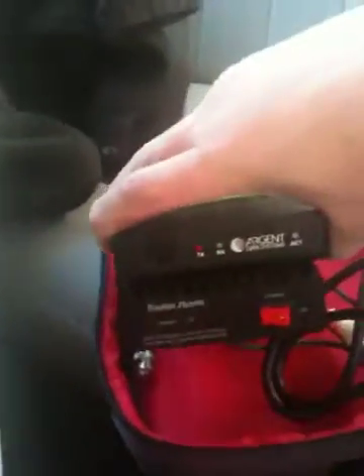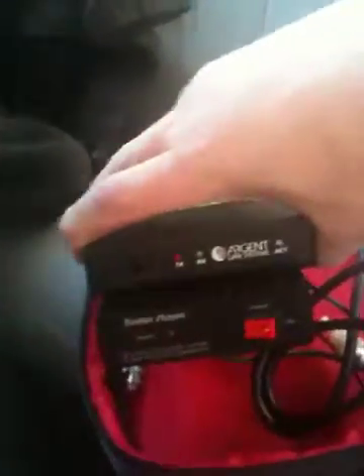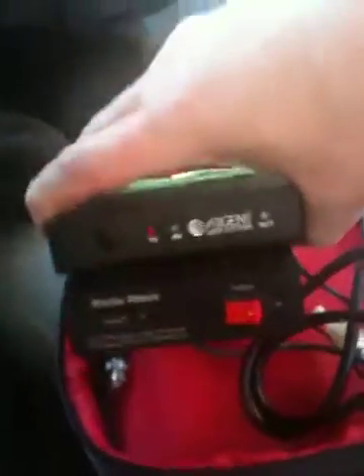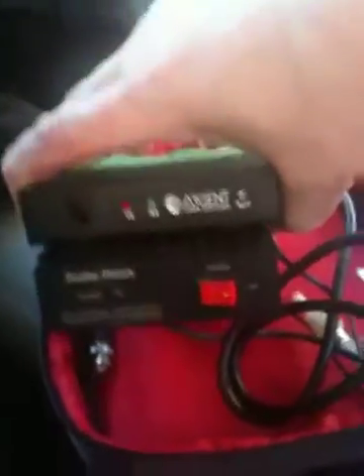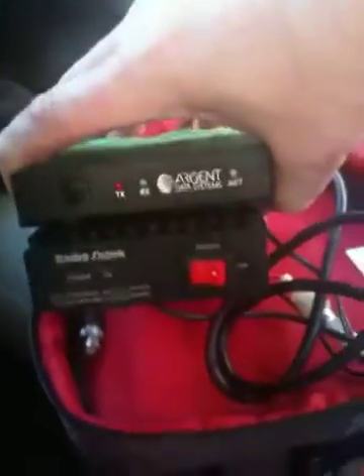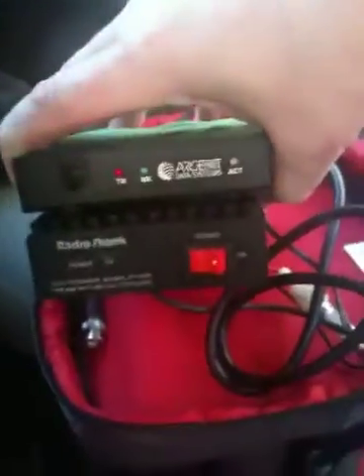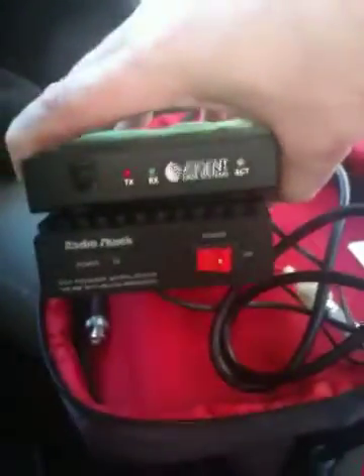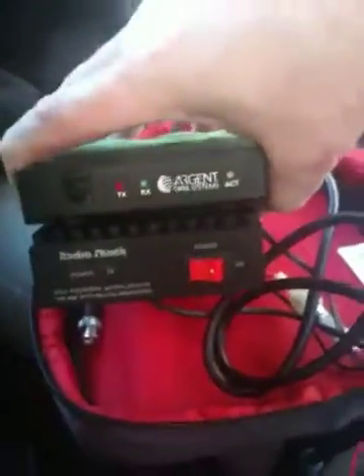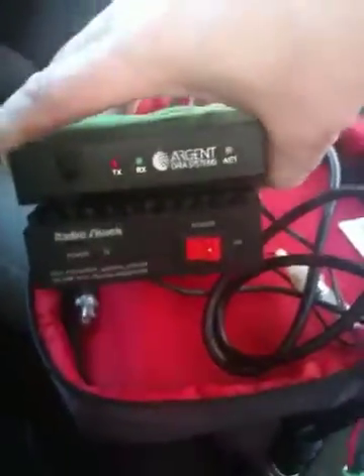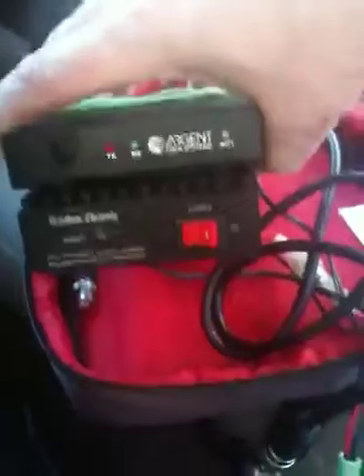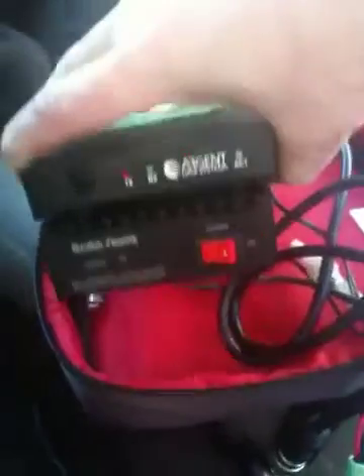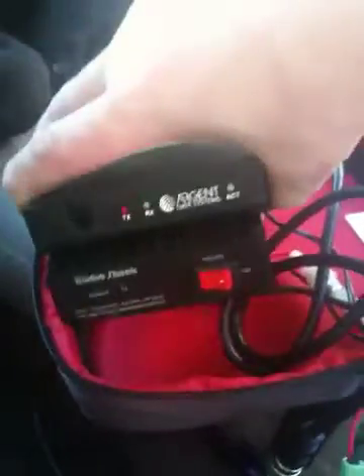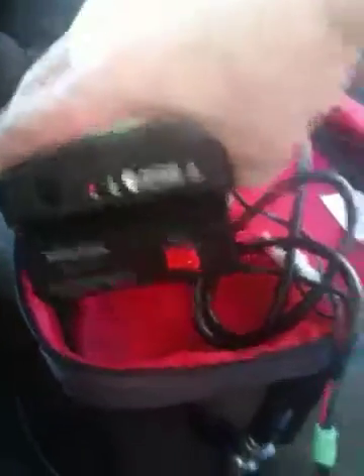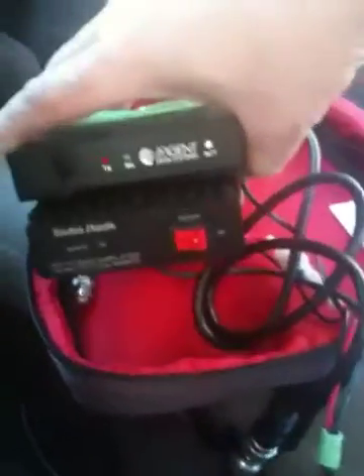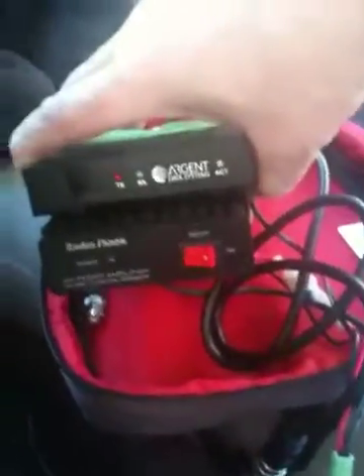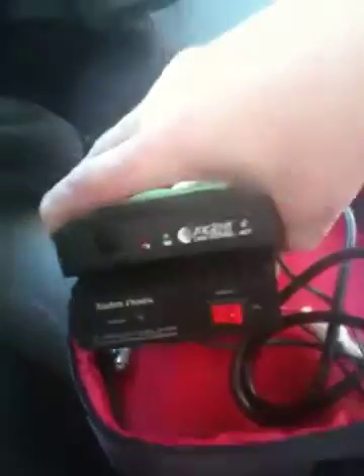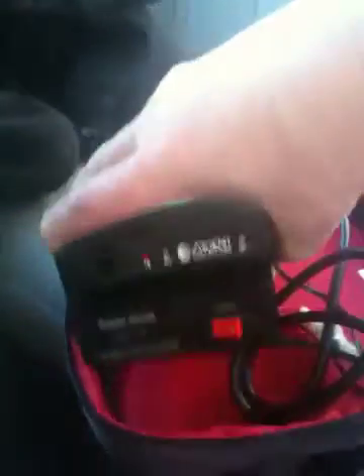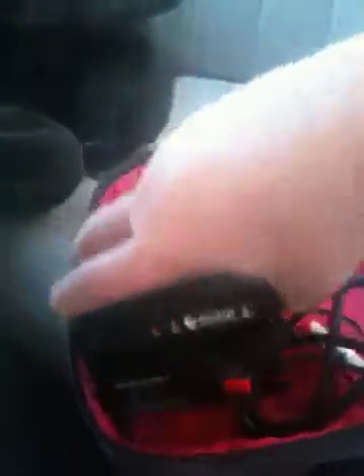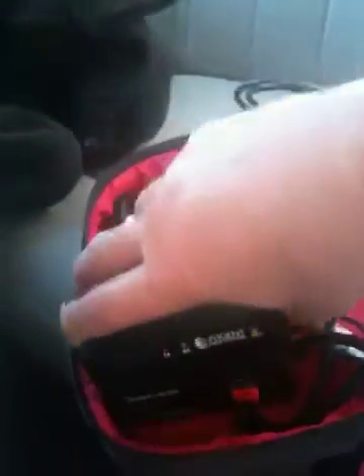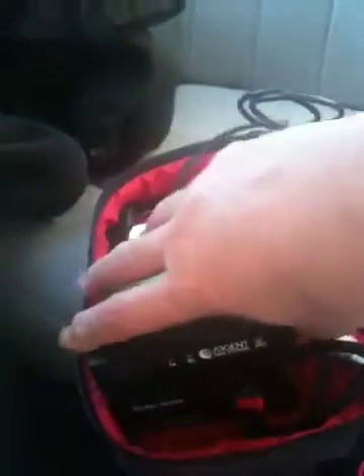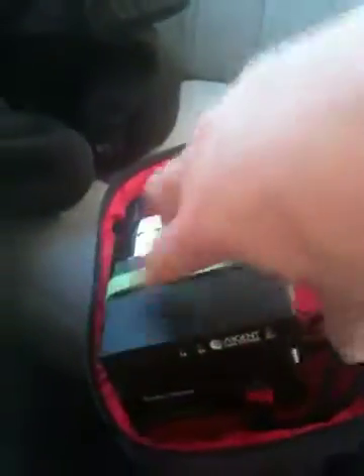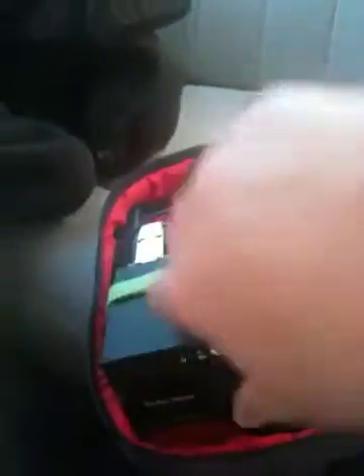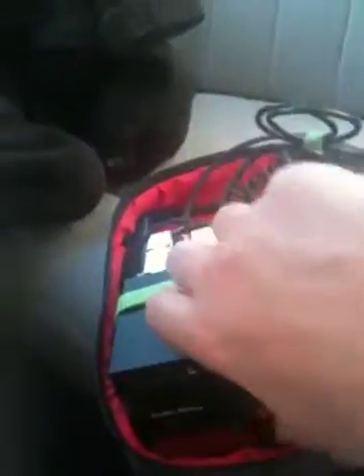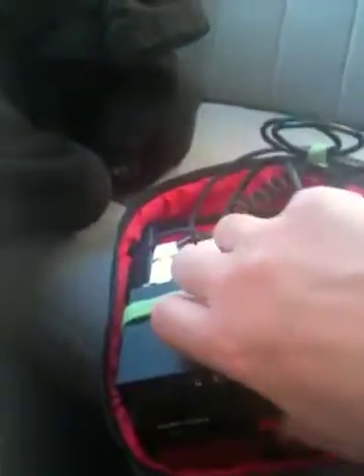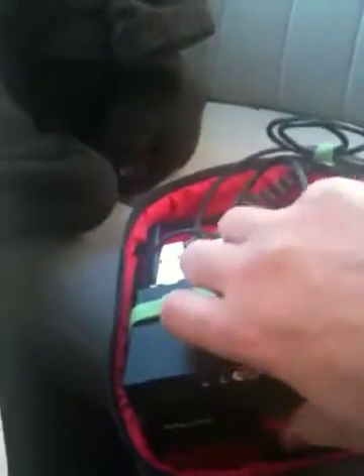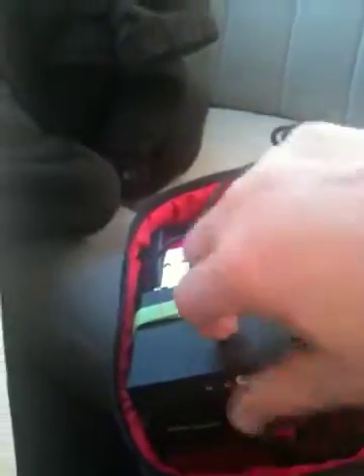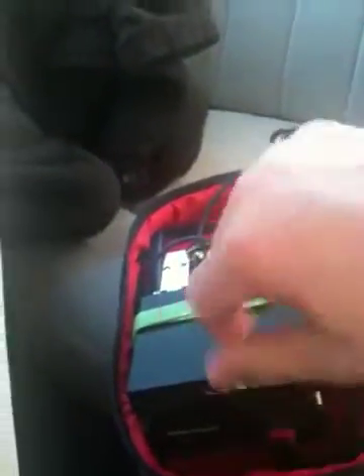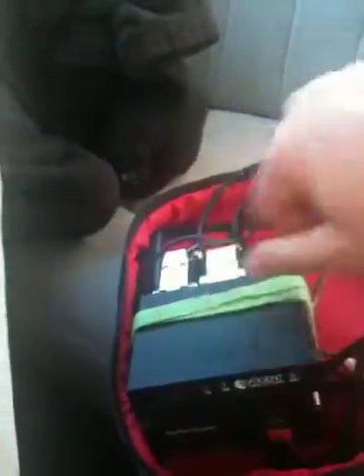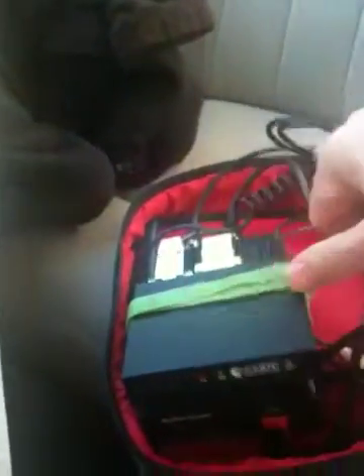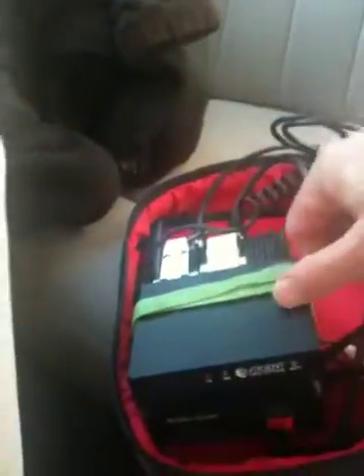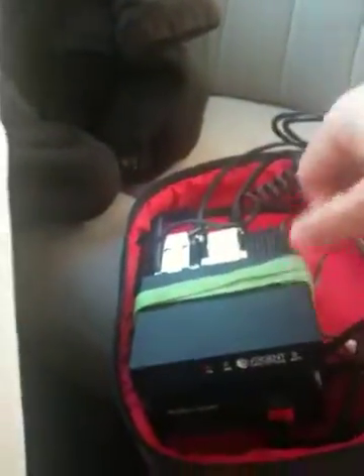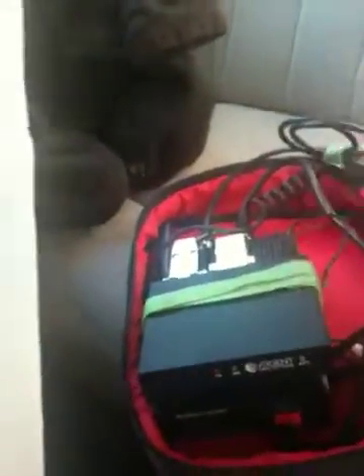I also picked up a RadioShack HTX-20, a 30-watt linear amp, that you can turn on or off as necessary.